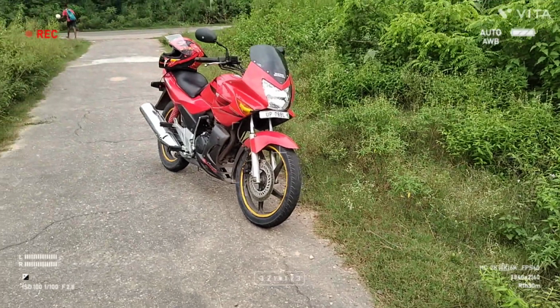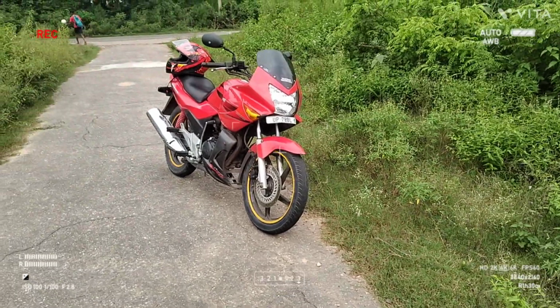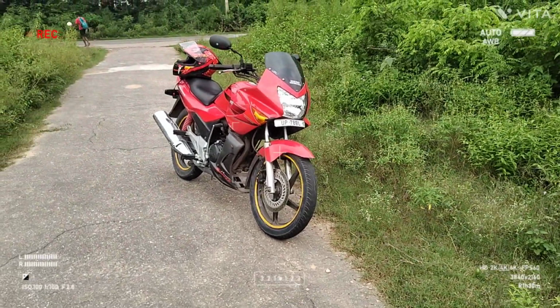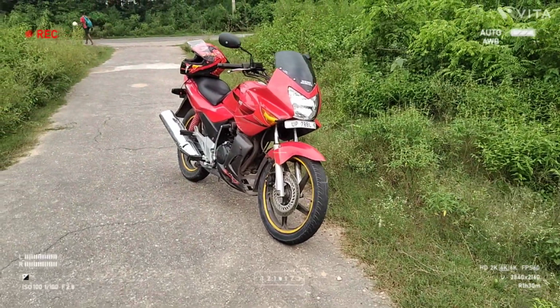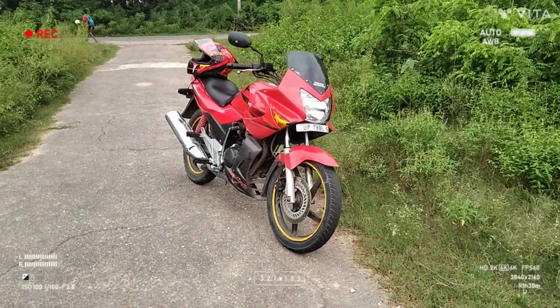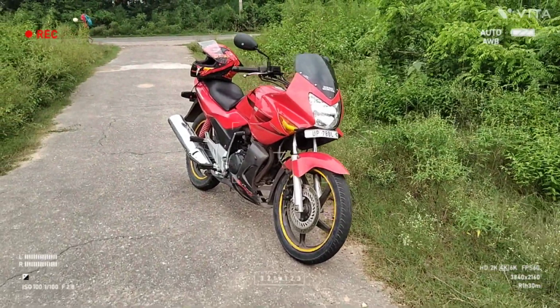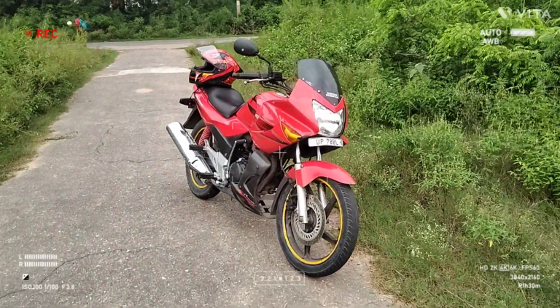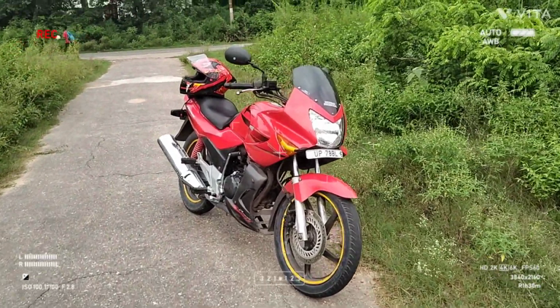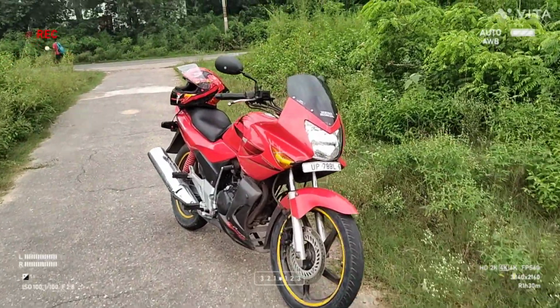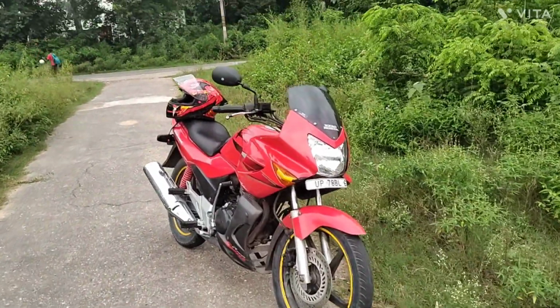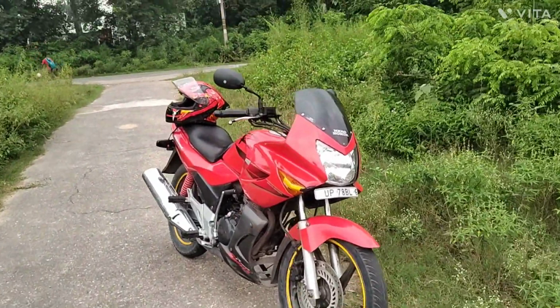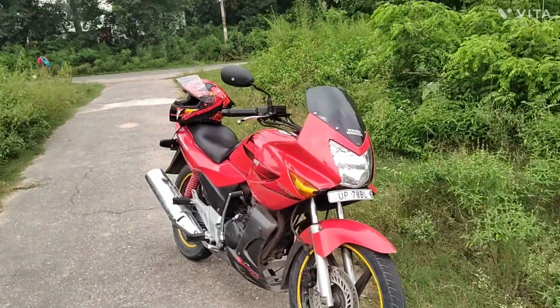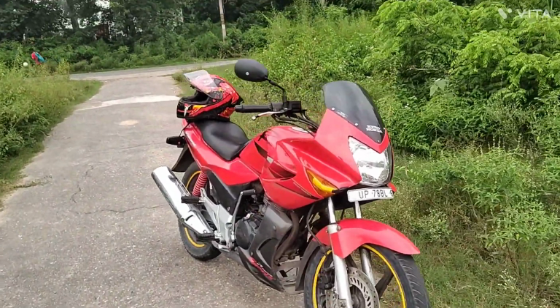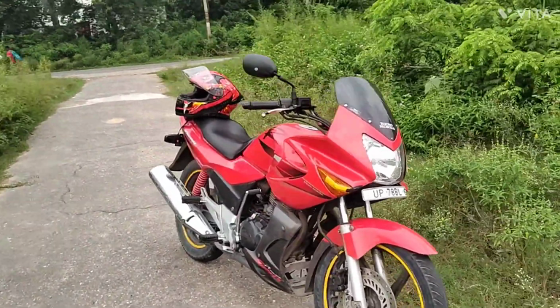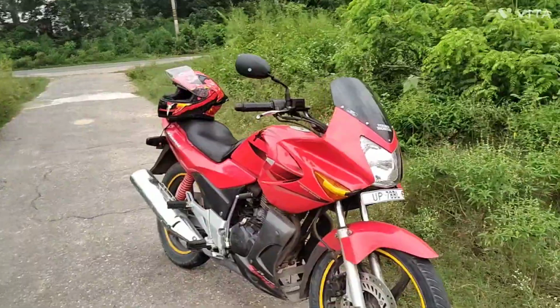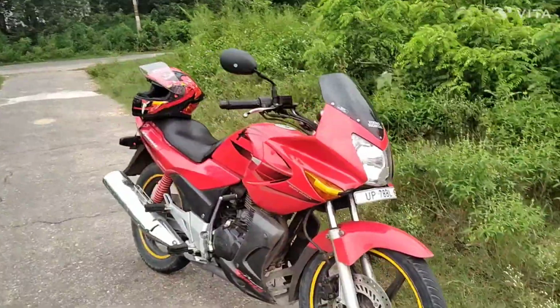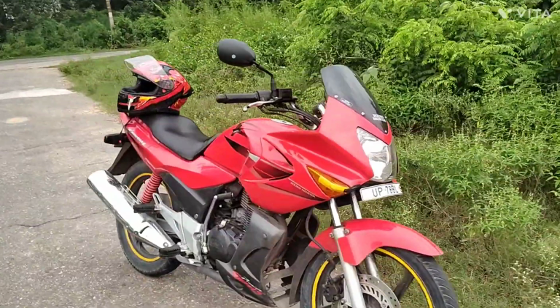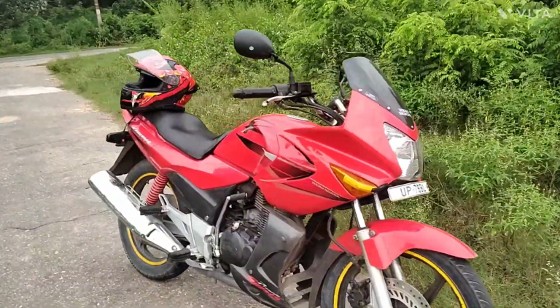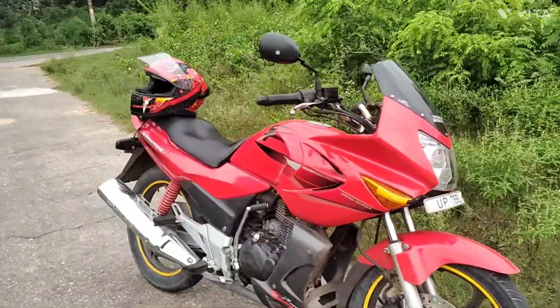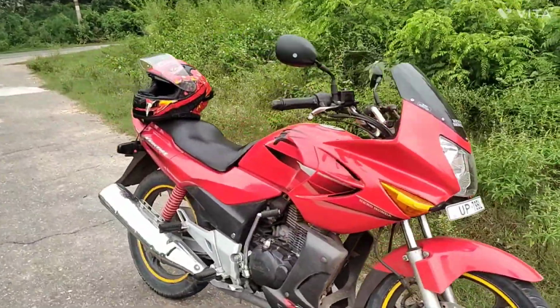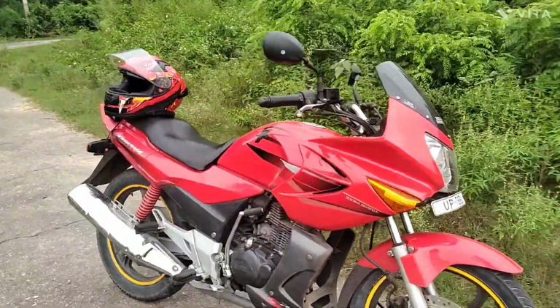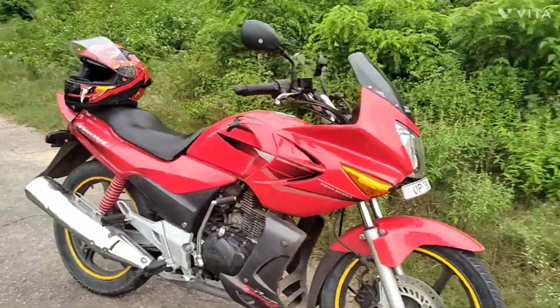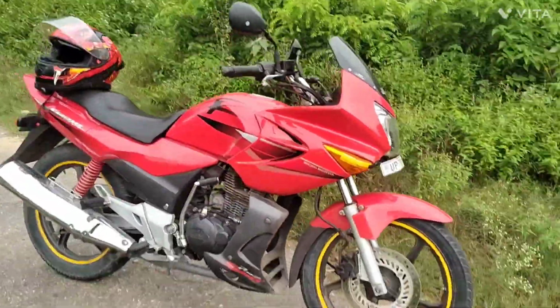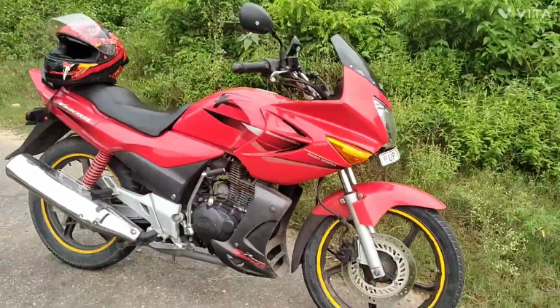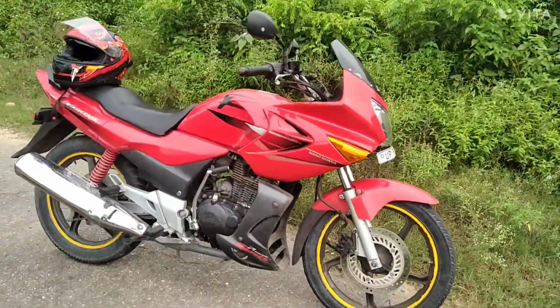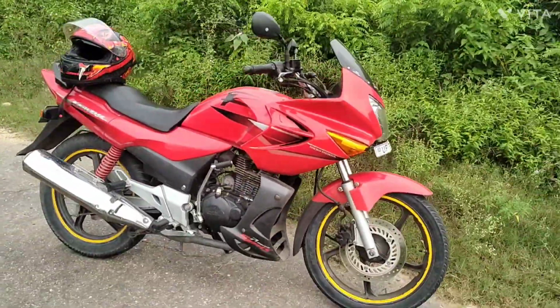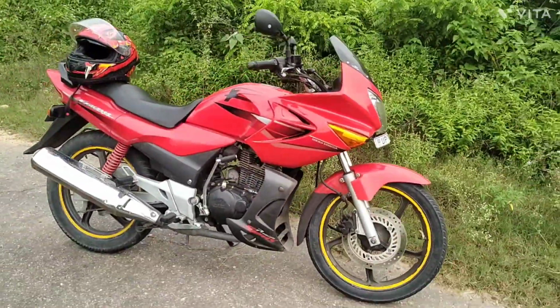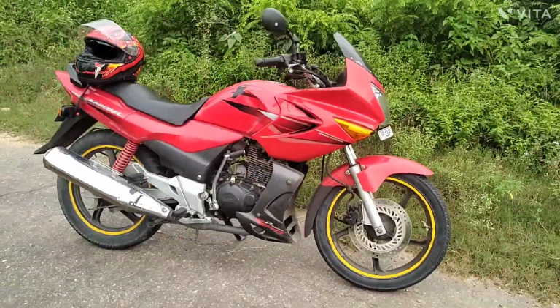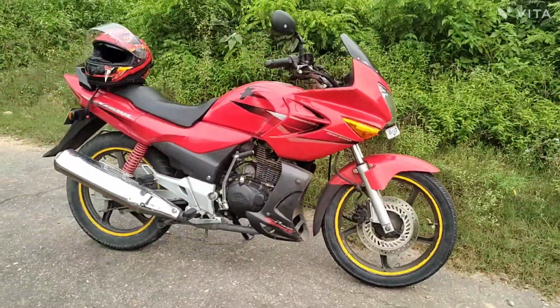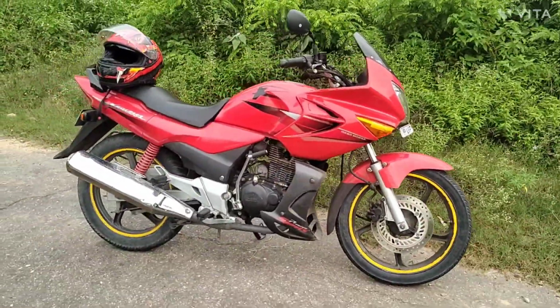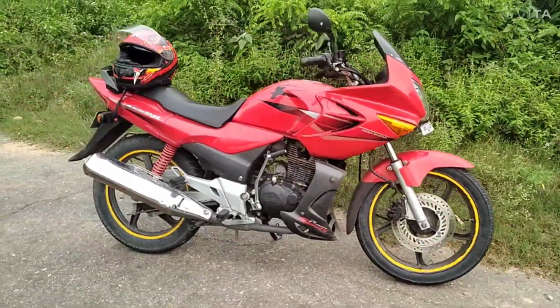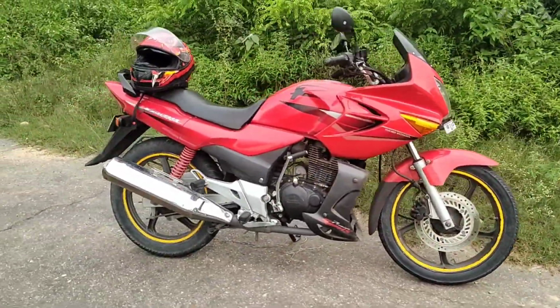Hello guys, how are you? Today we are looking at the legendary Hero Honda Prisma.